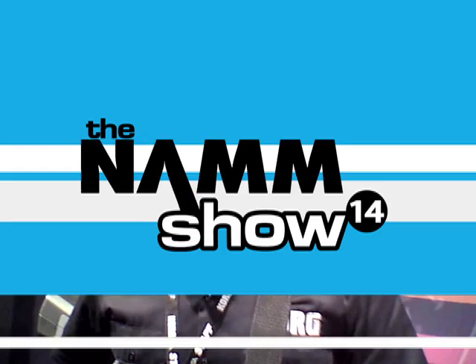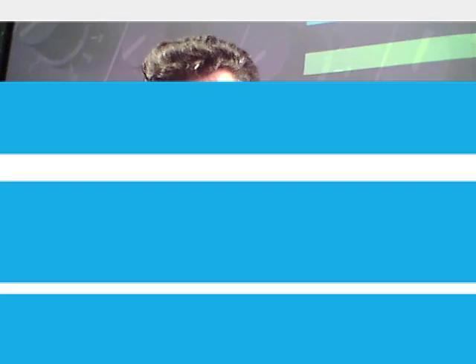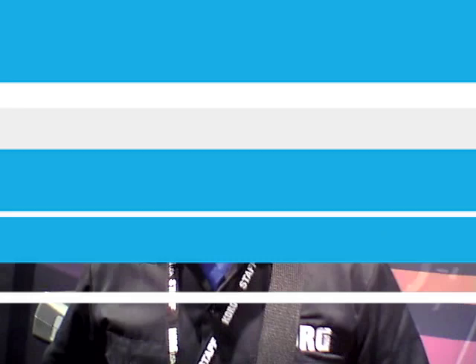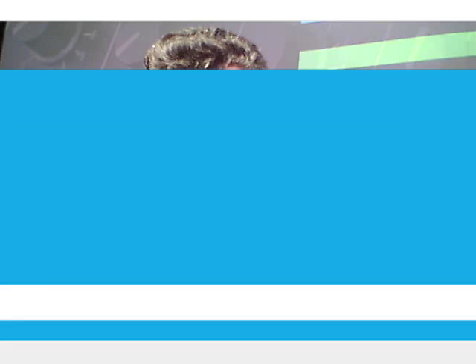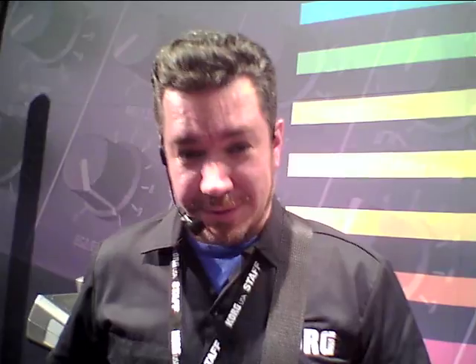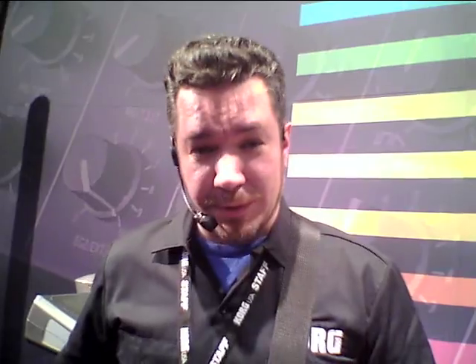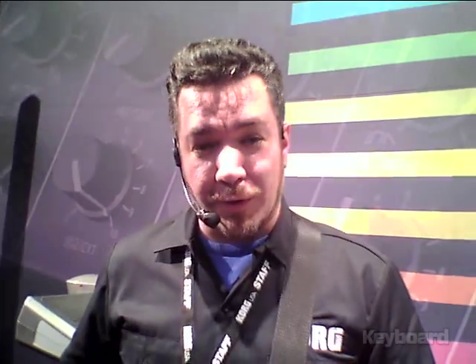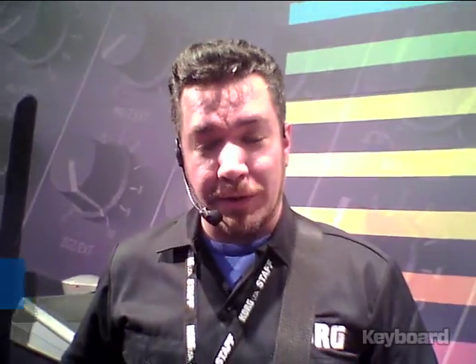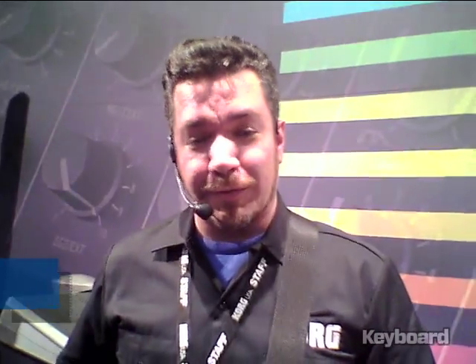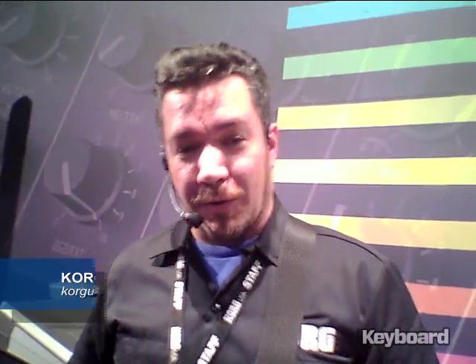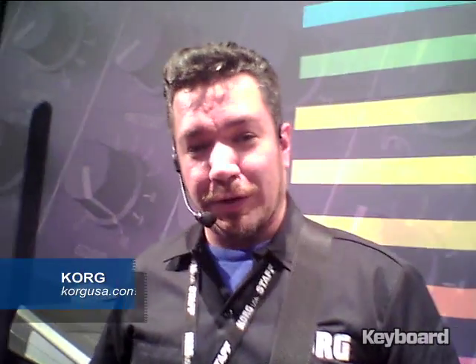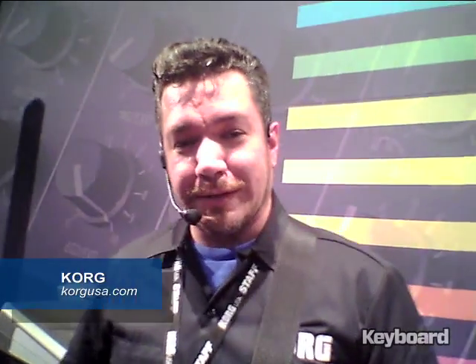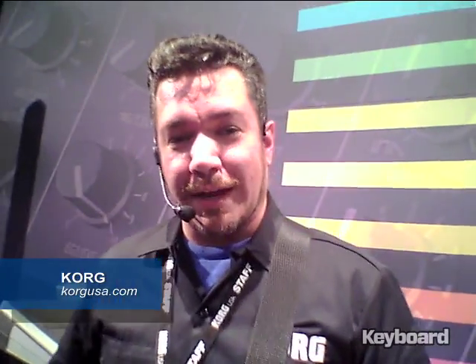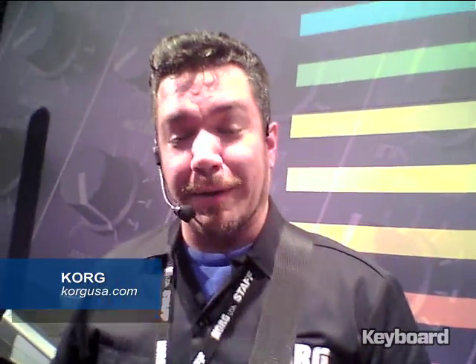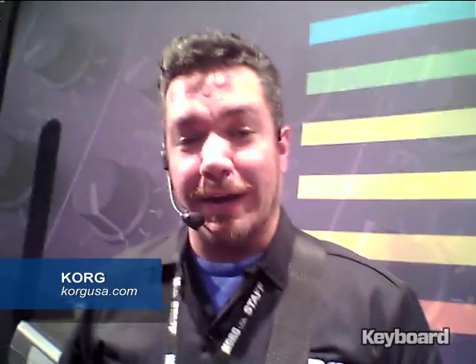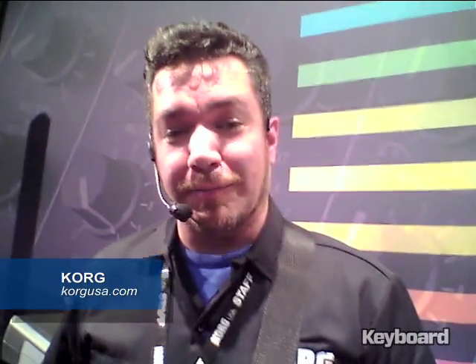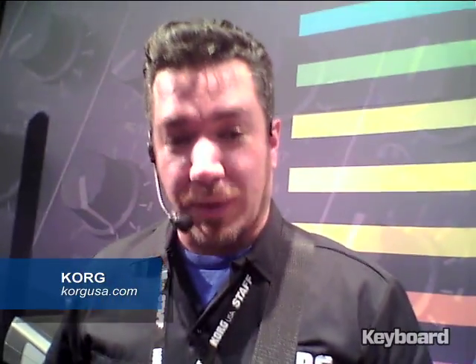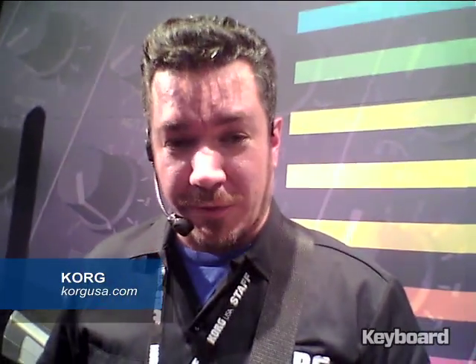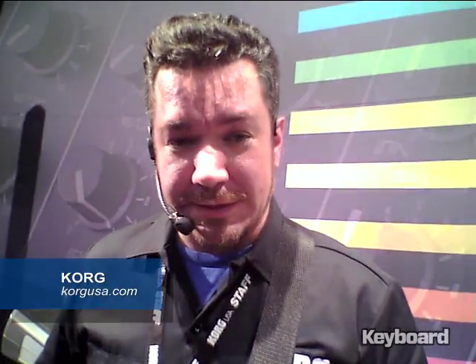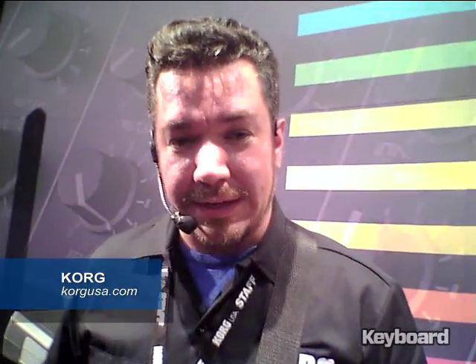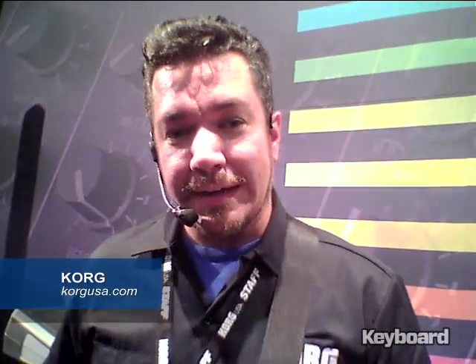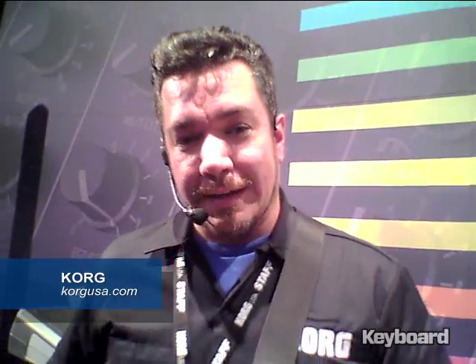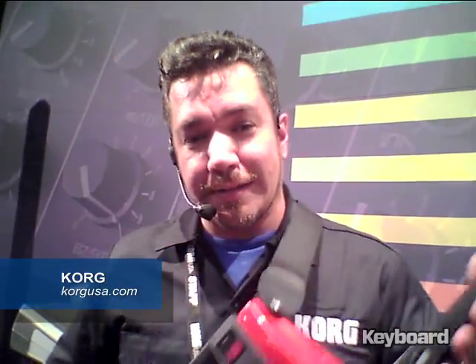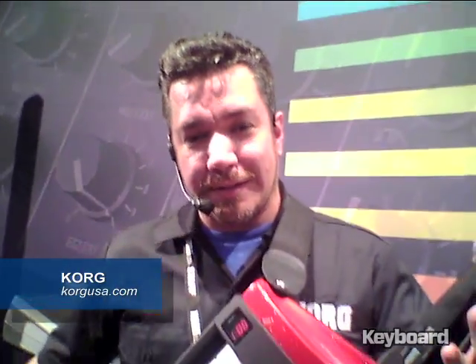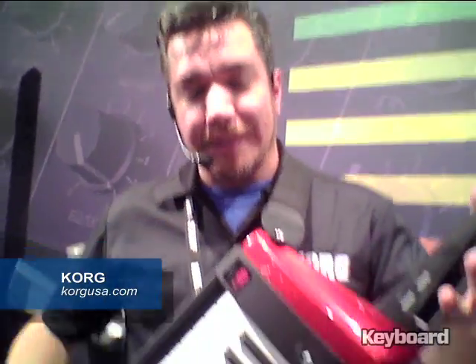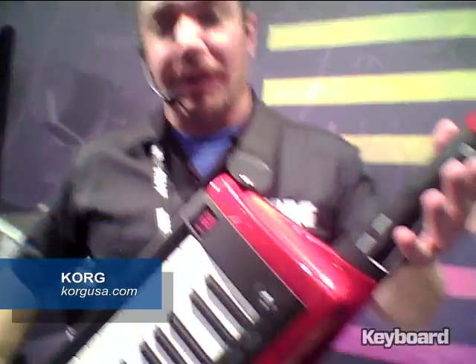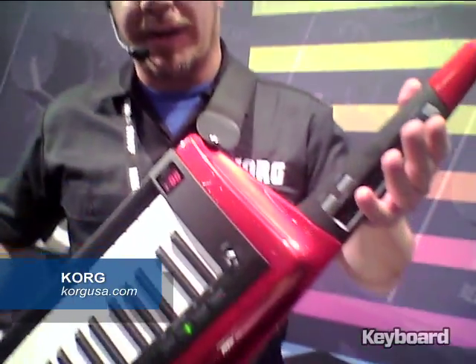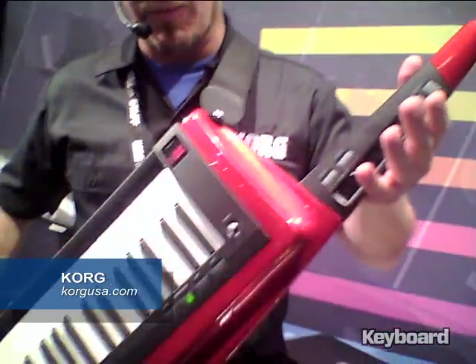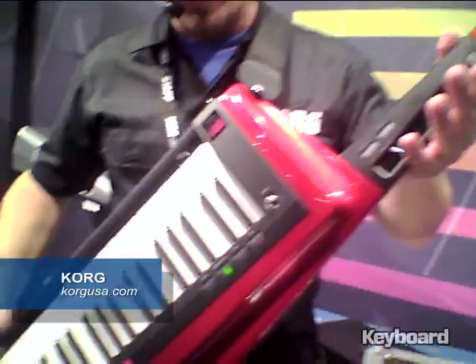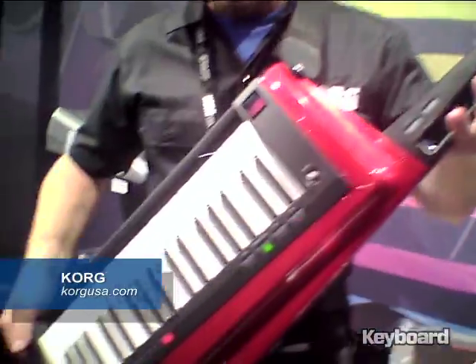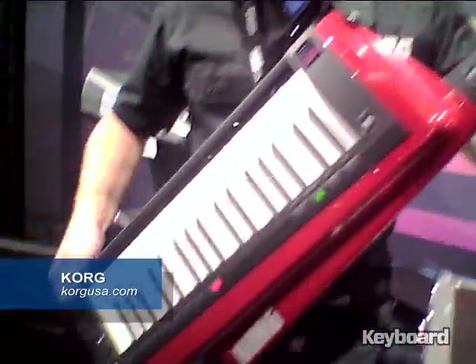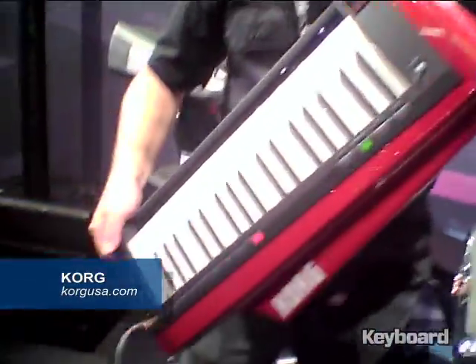Hey everybody, this is Rich Formidoni from Korg USA. I'm here at NAMM 2014, and this is the RK100S.